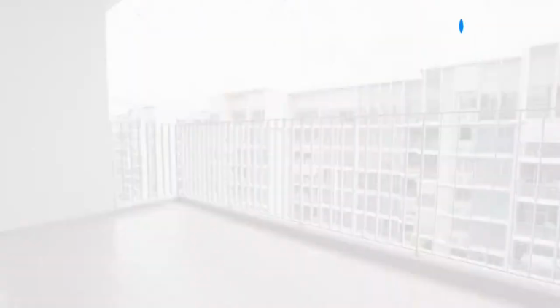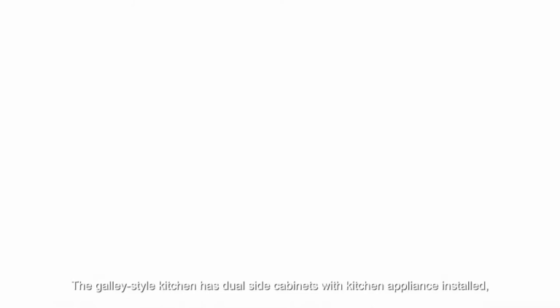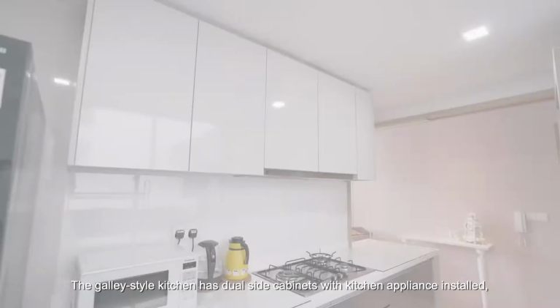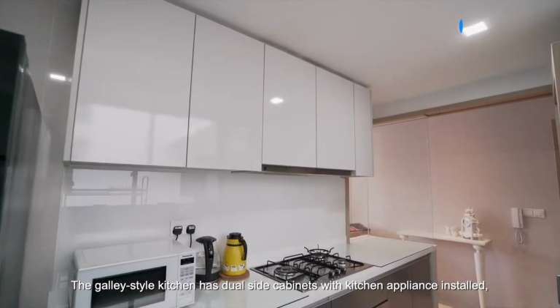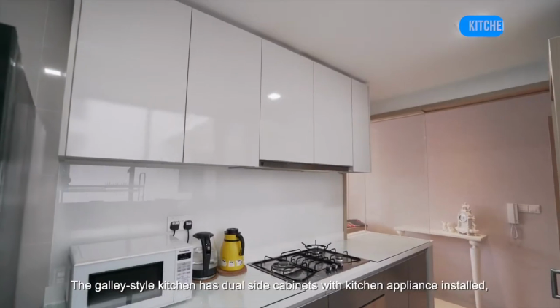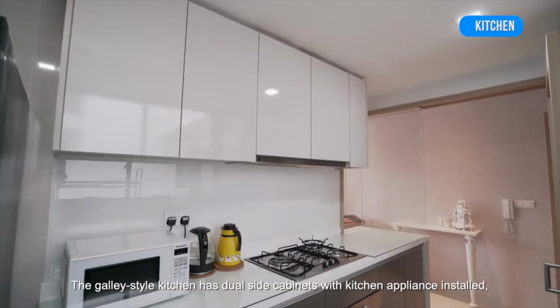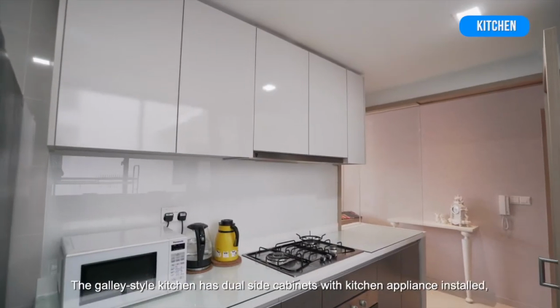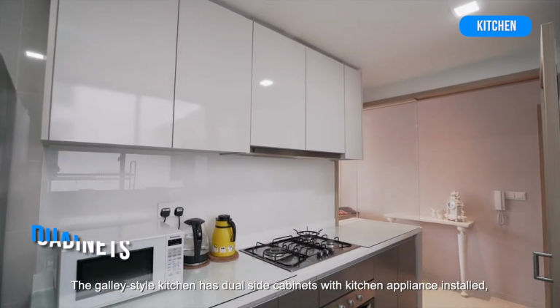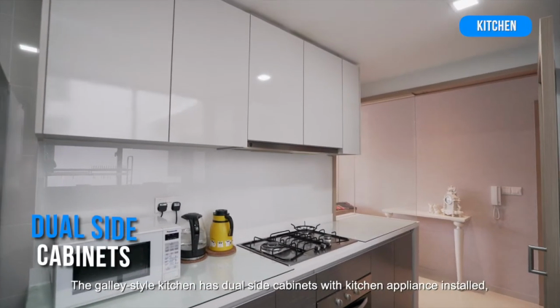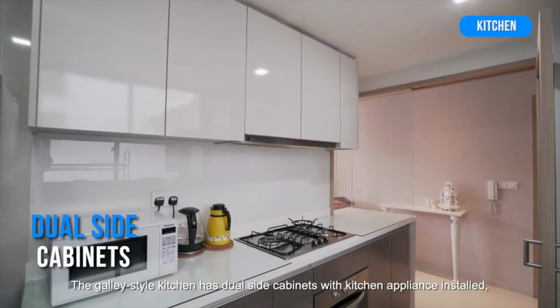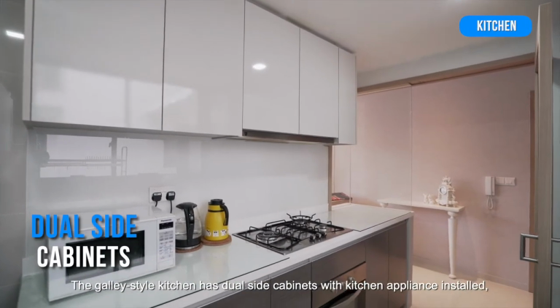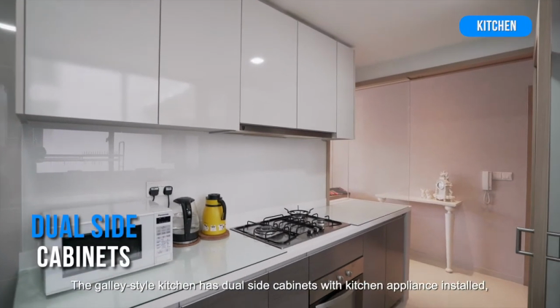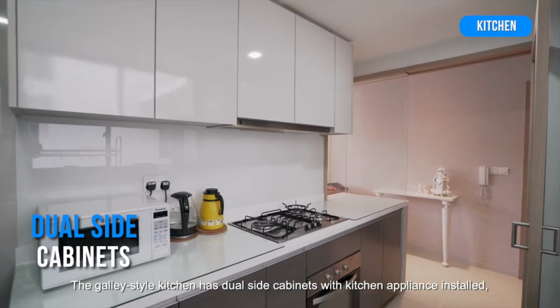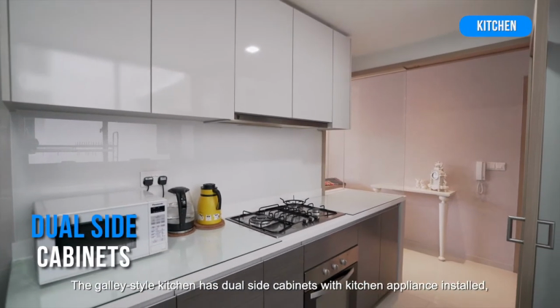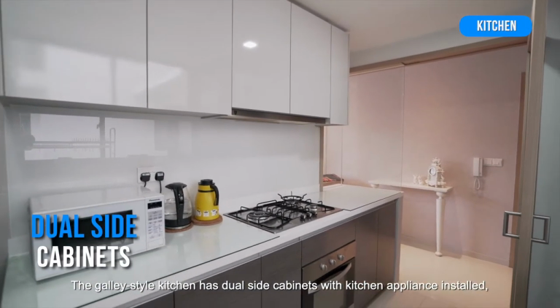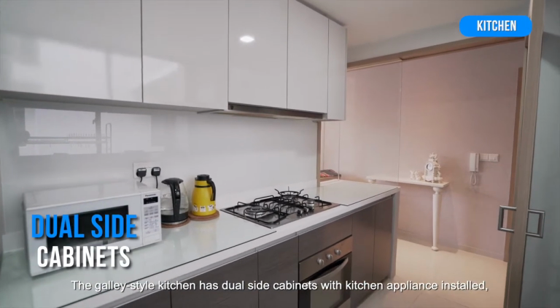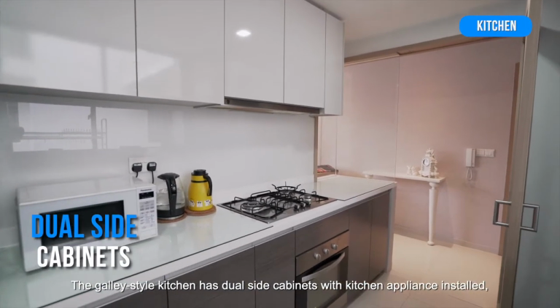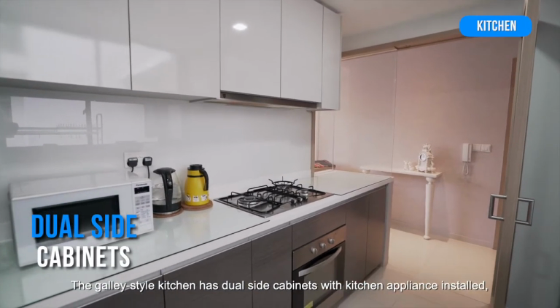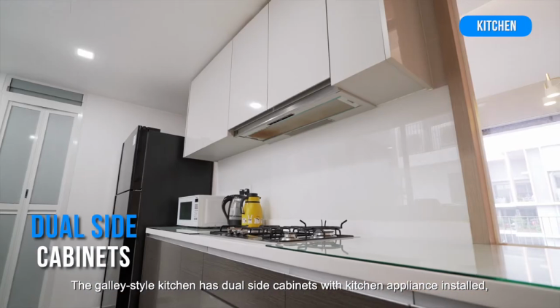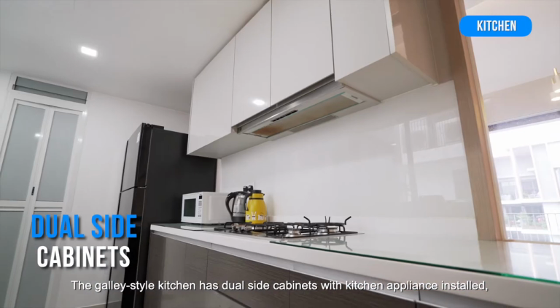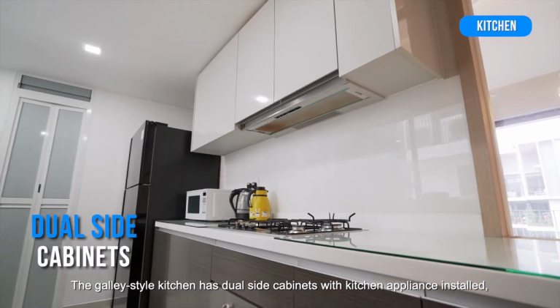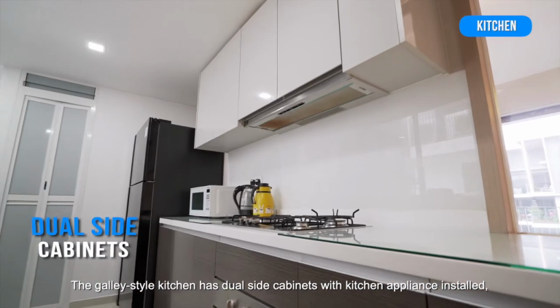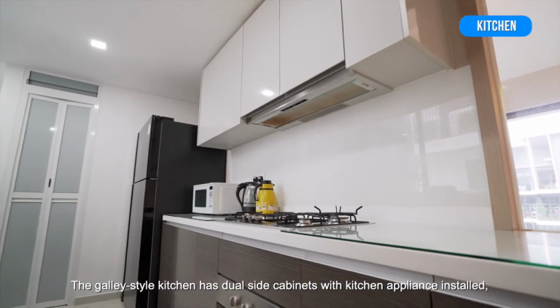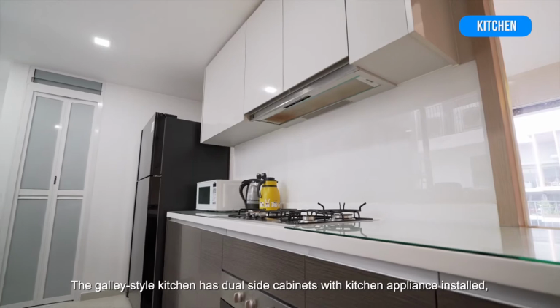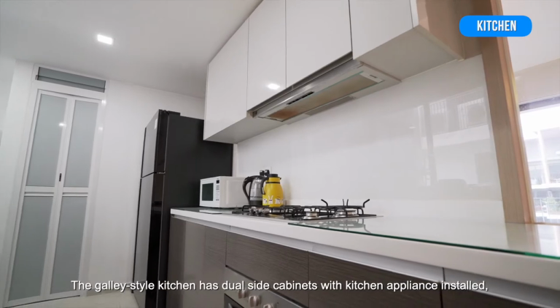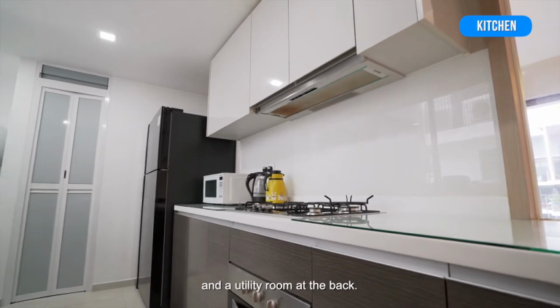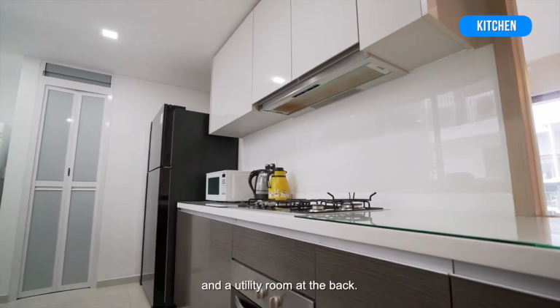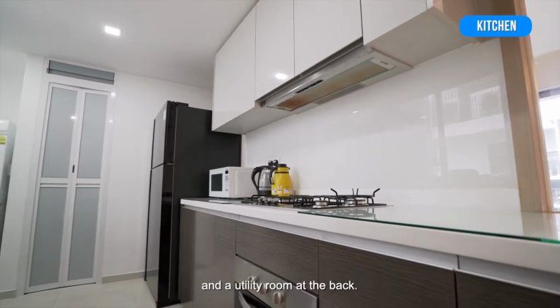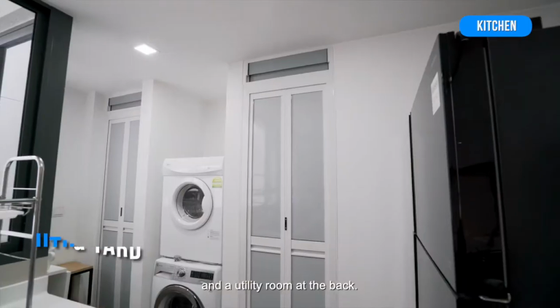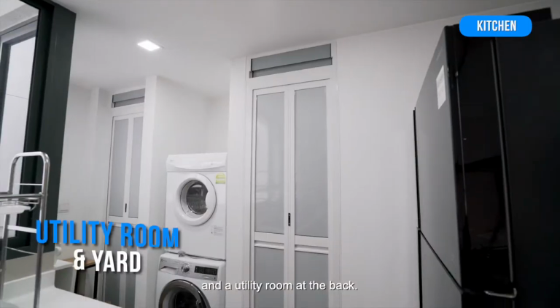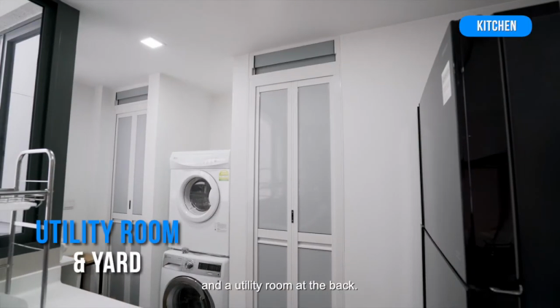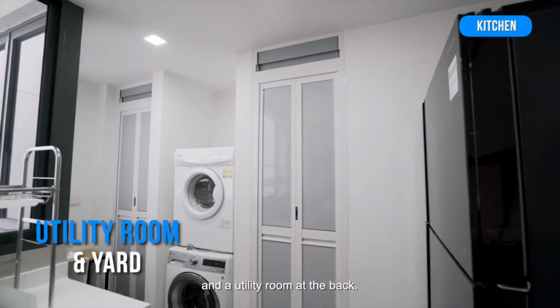The galley-style kitchen has dual-side cabinets with kitchen appliances installed and a utility room at the back.